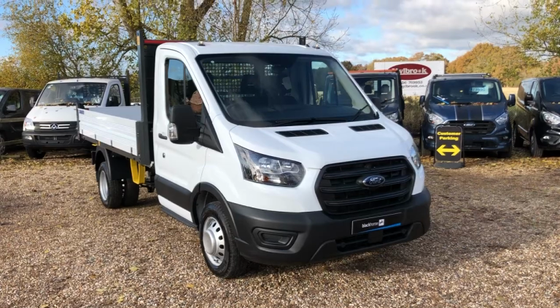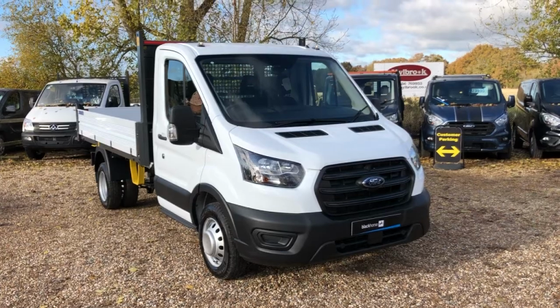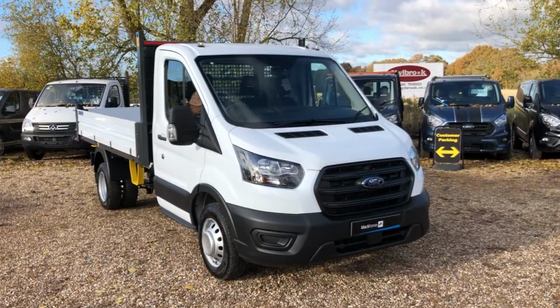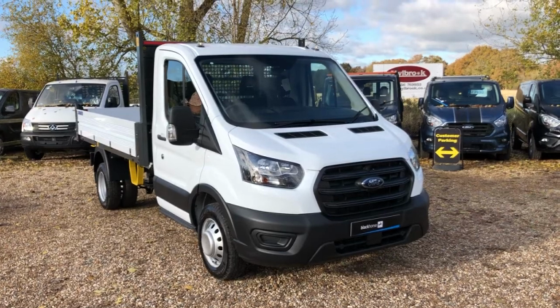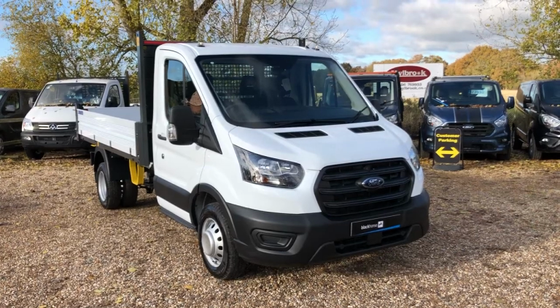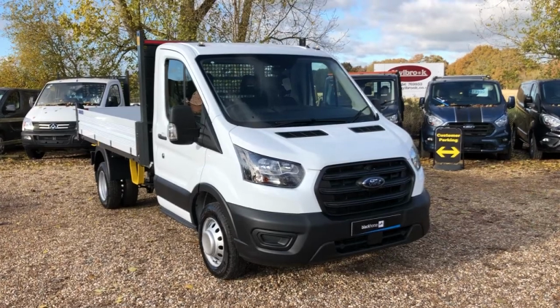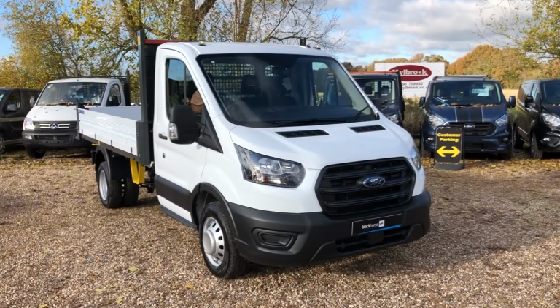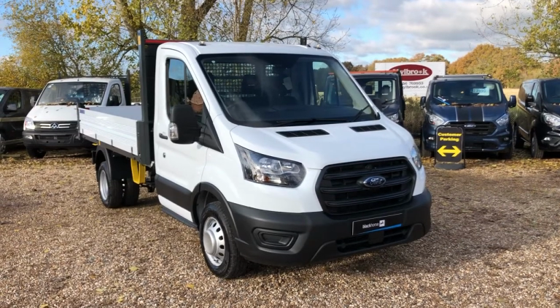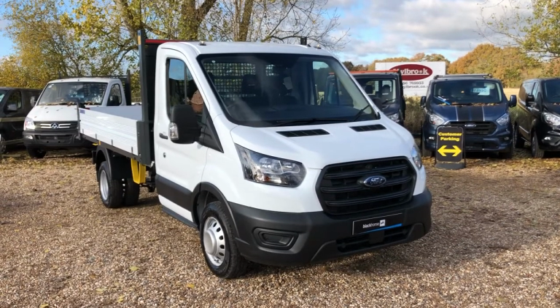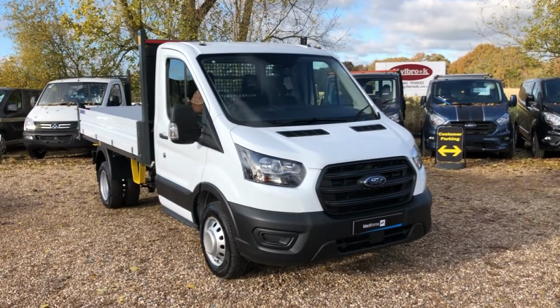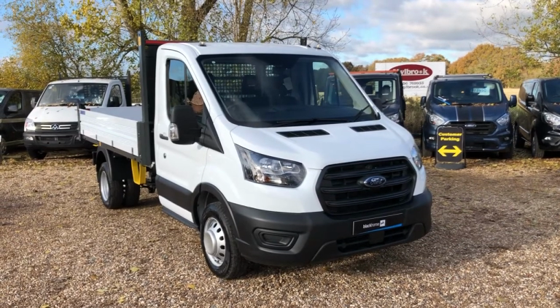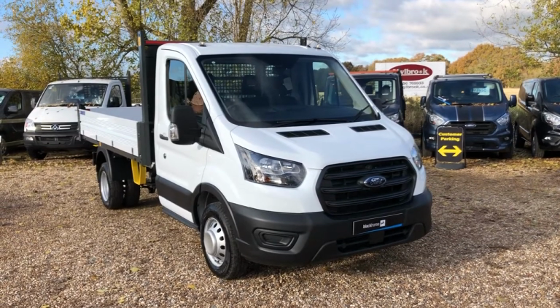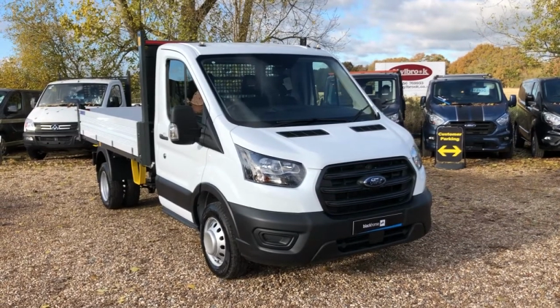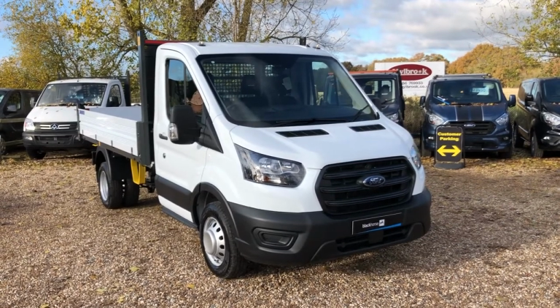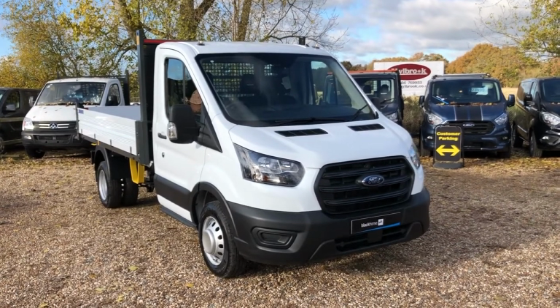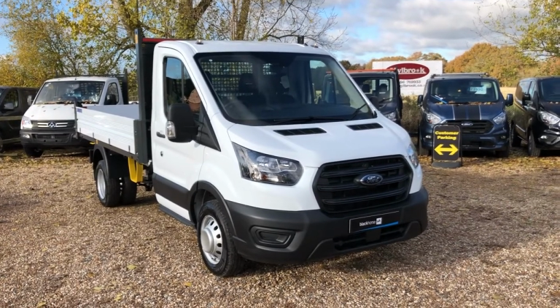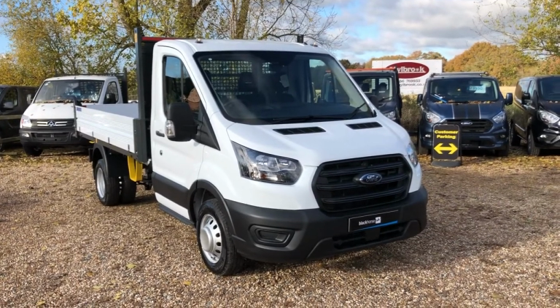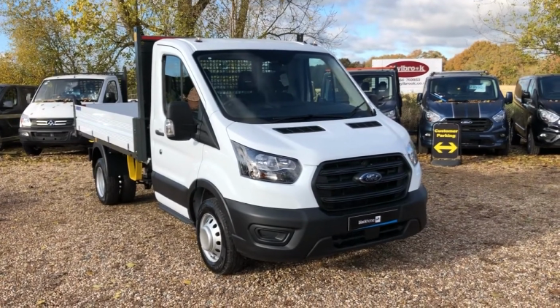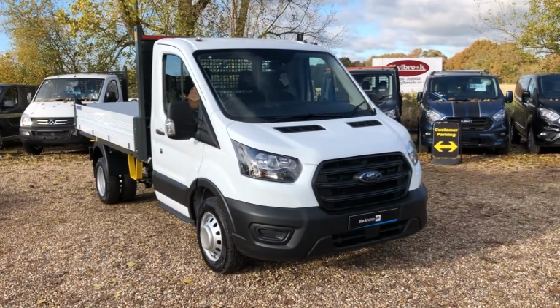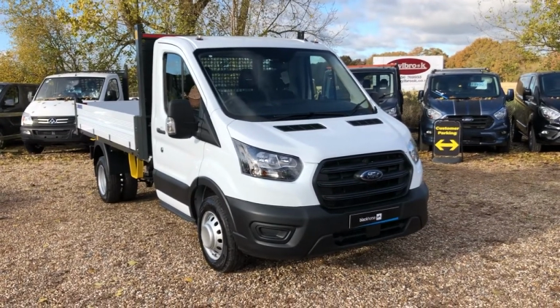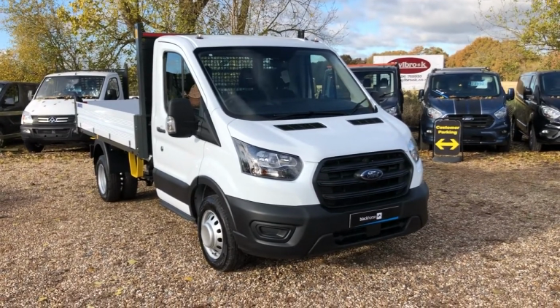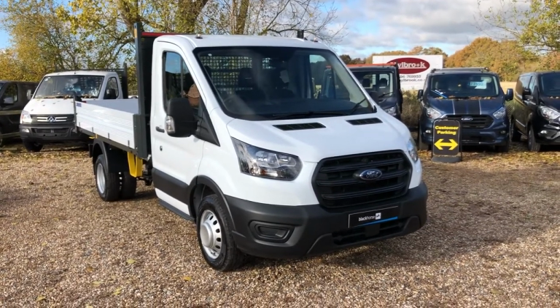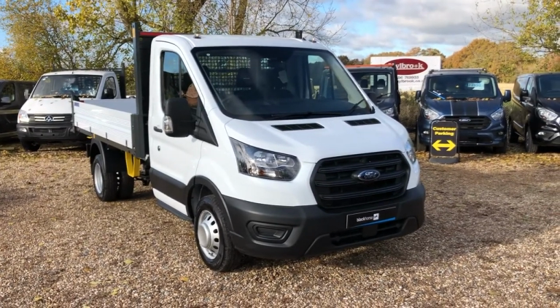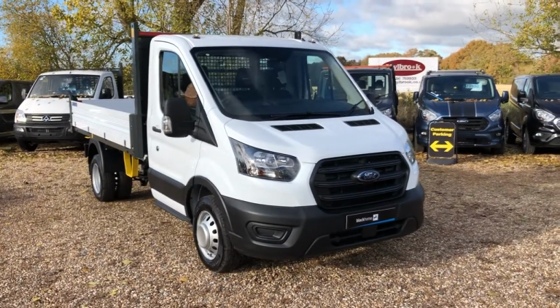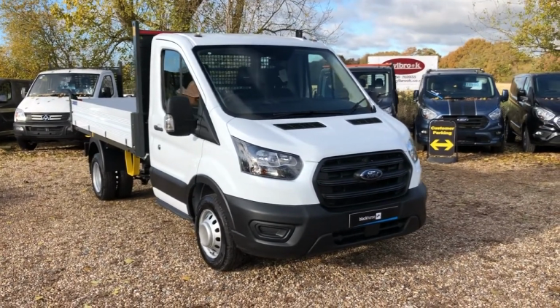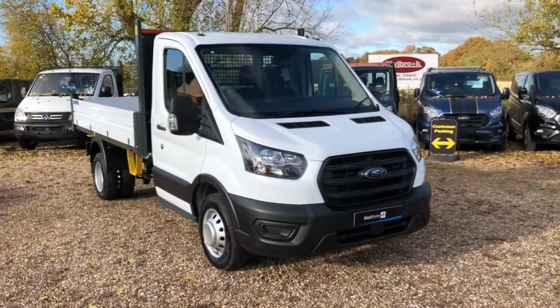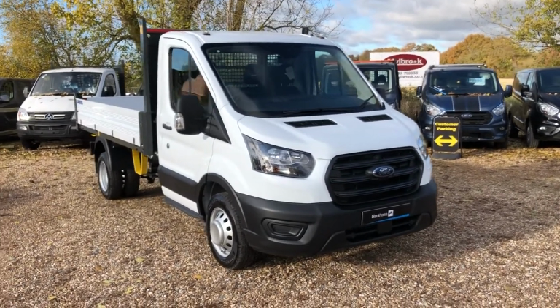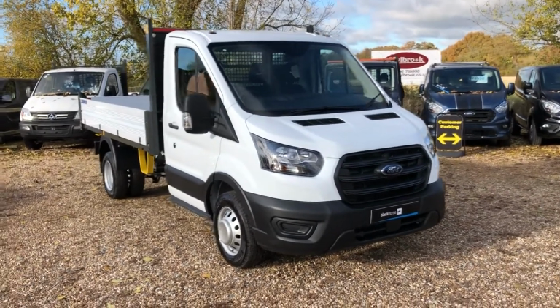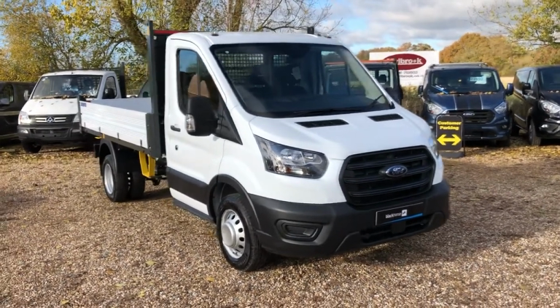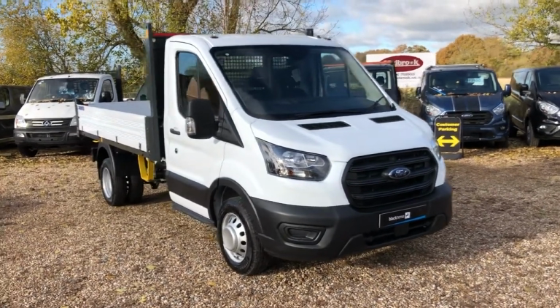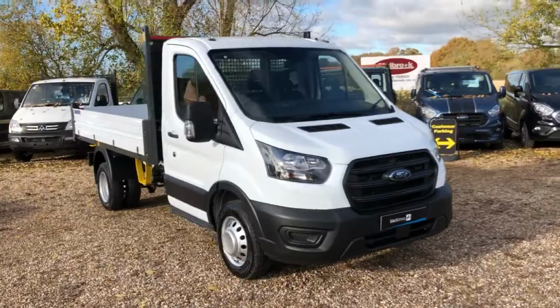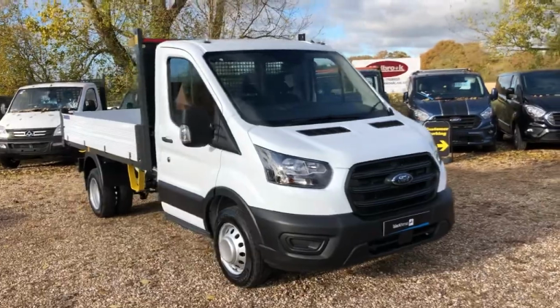Welcome to Vanduil's Direct TV. Here we have the new shape Ford Transit L2 tipper.